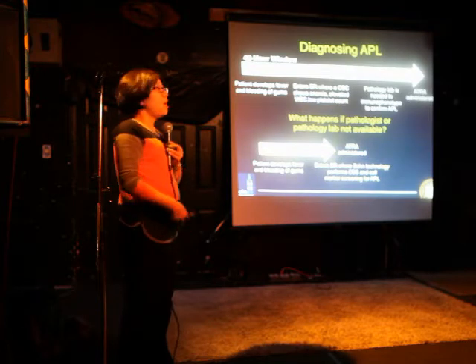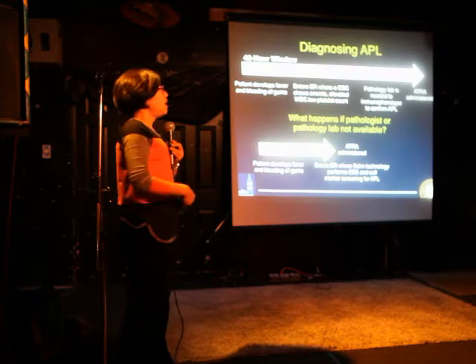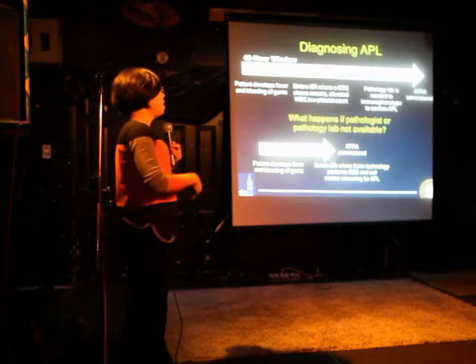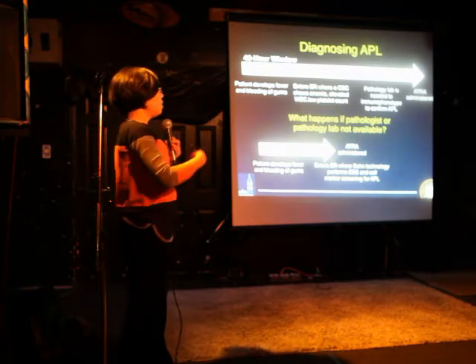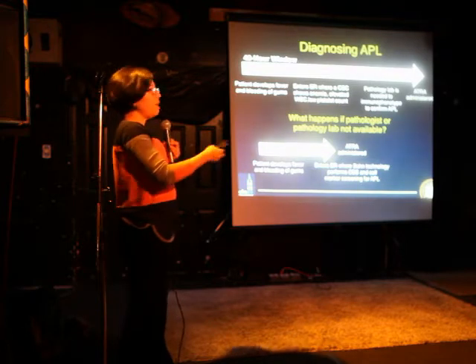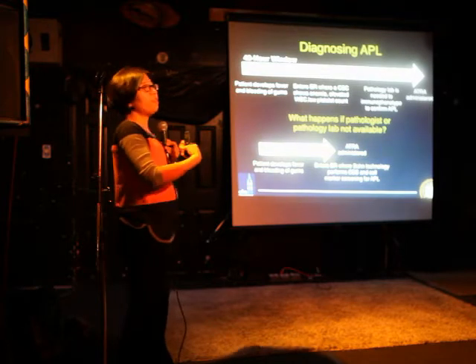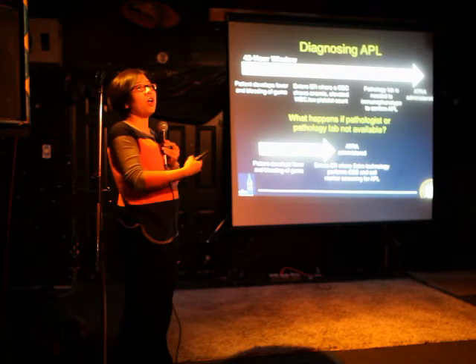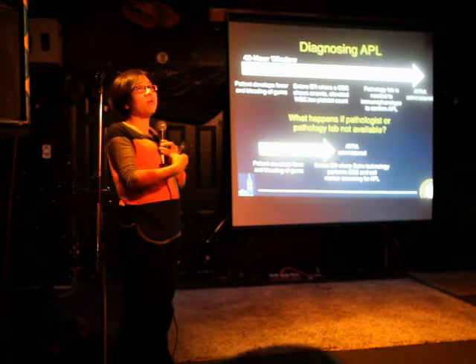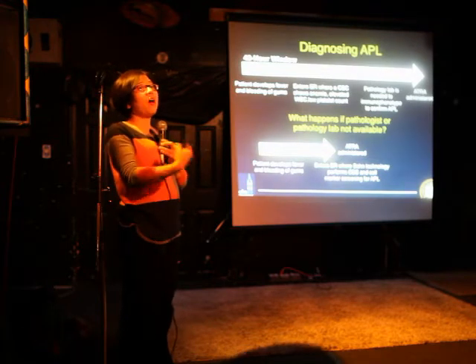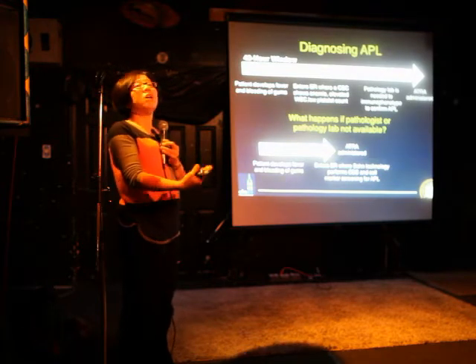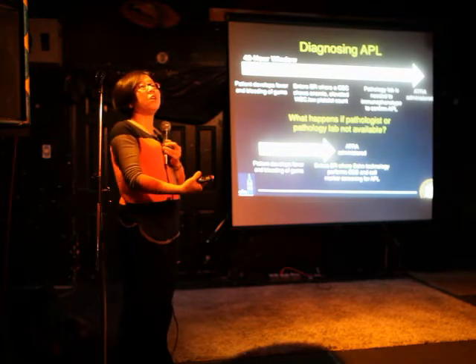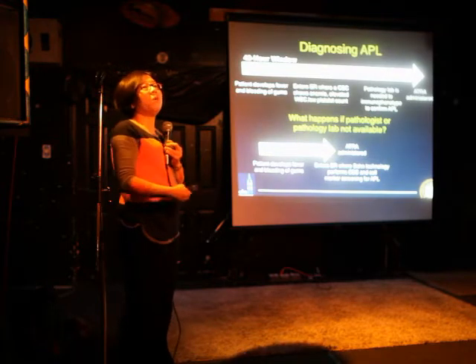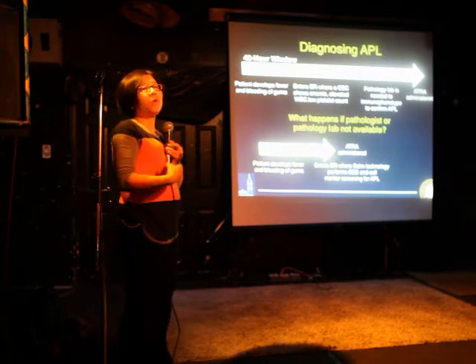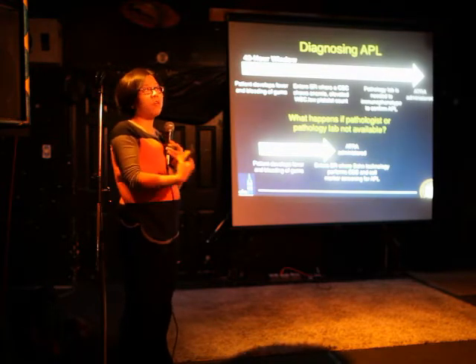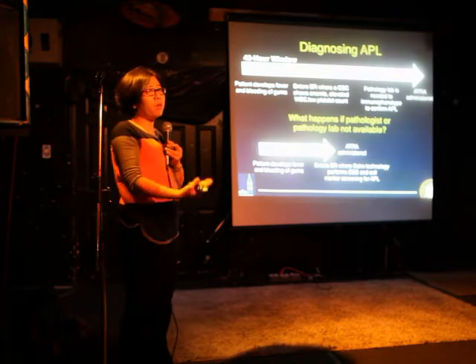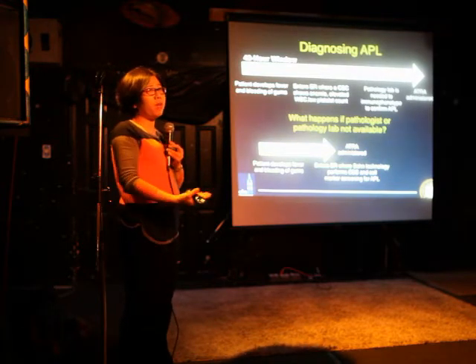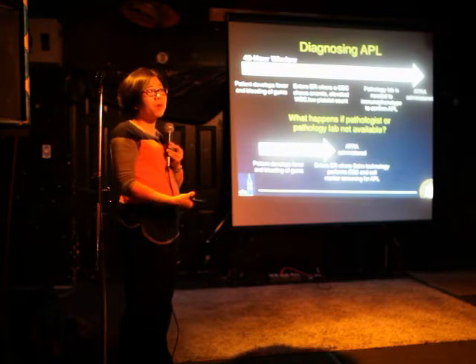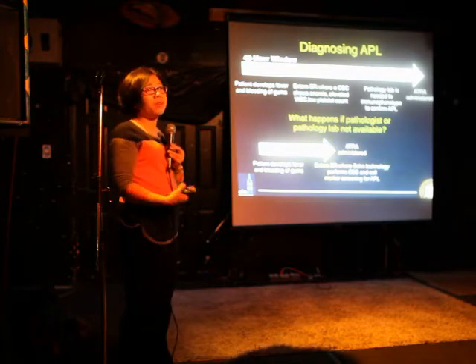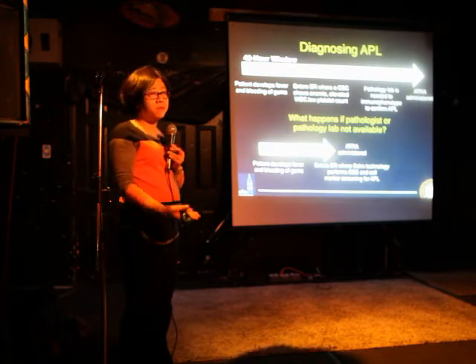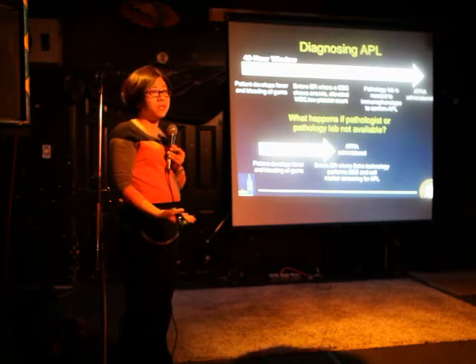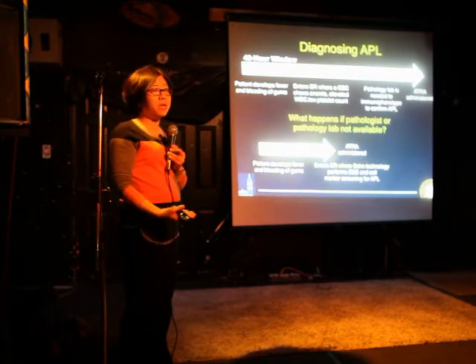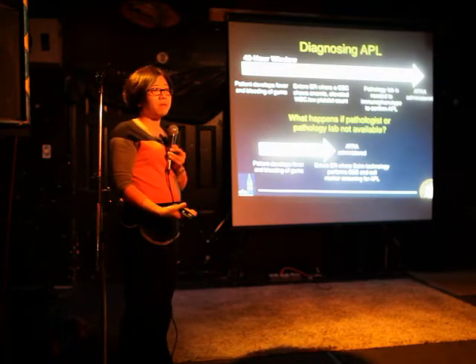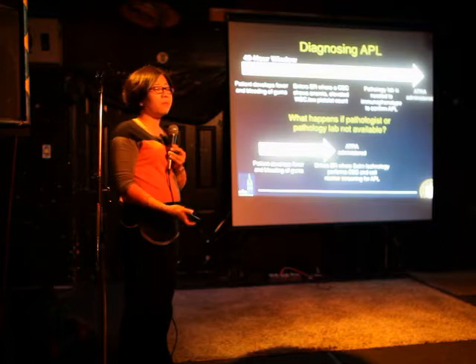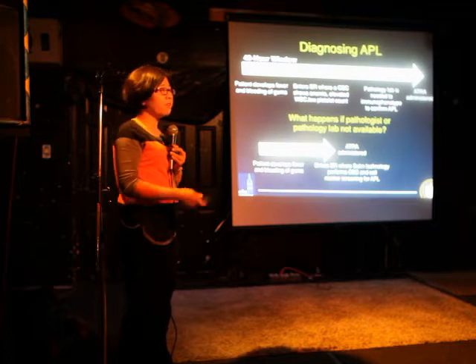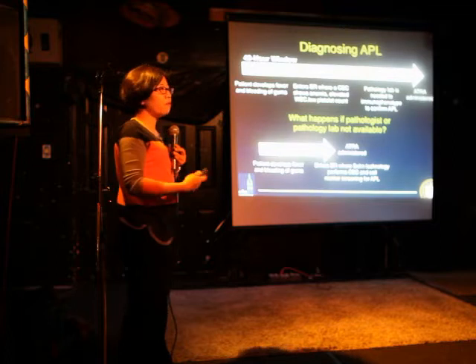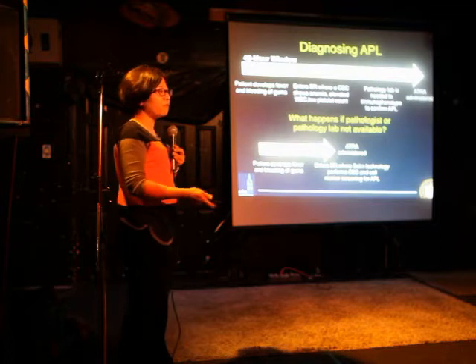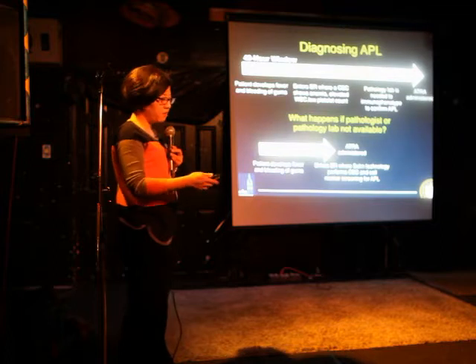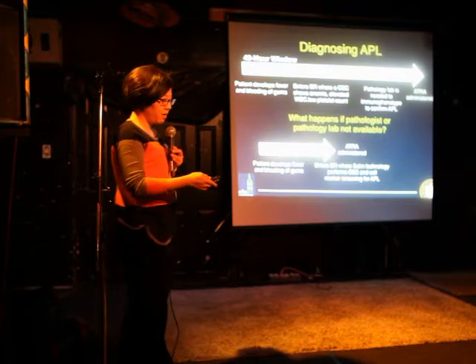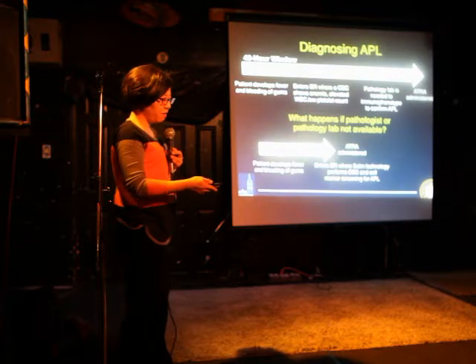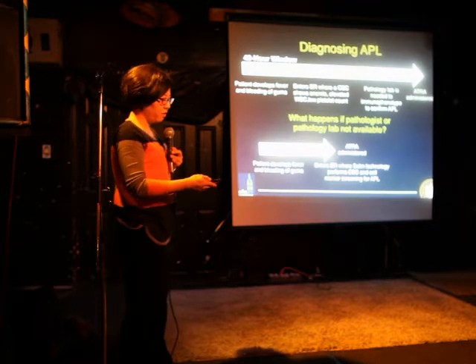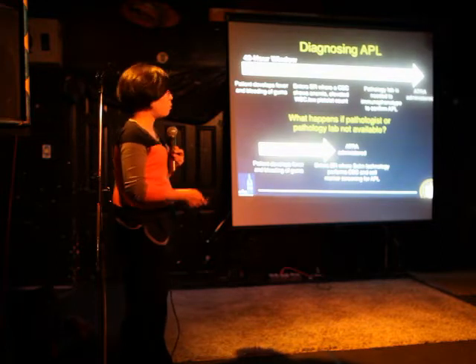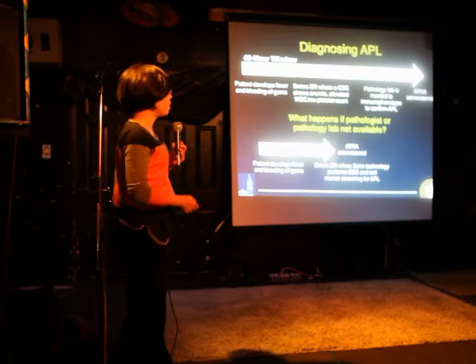What we're trying to do, after I heard this very compelling story from my best friend, is whether or not my lab — with what we develop — can actually cut that 48-hour window, be able to give confirmation of APL, and then administer ATRA. We're only talking about at most 15 minutes. That's how fast our diagnostic chip works.